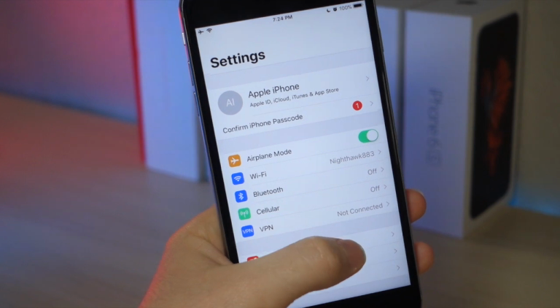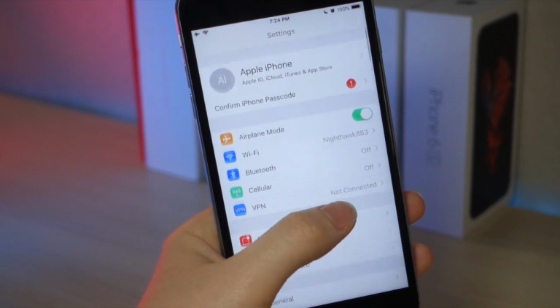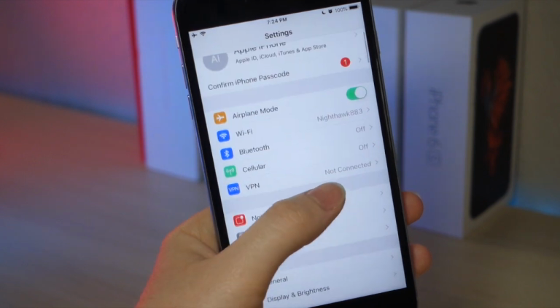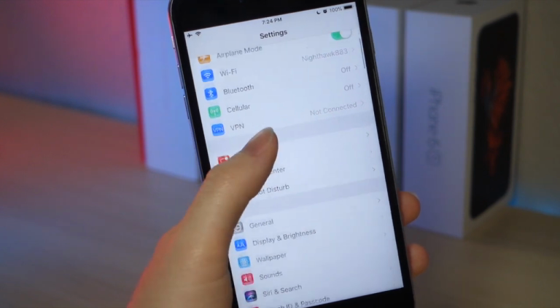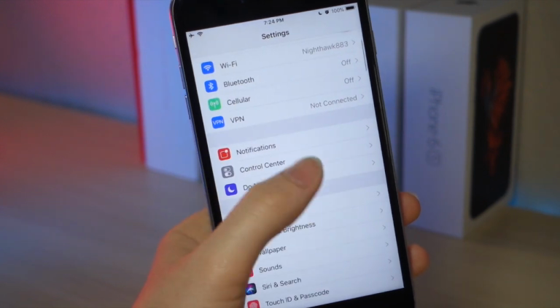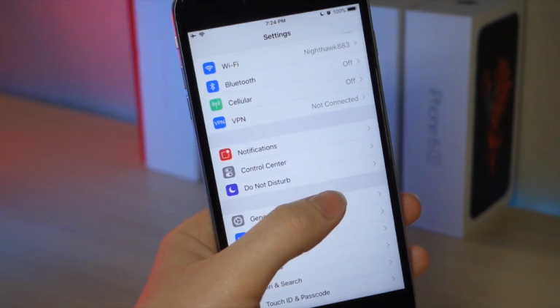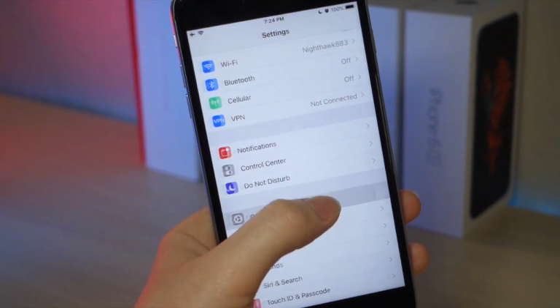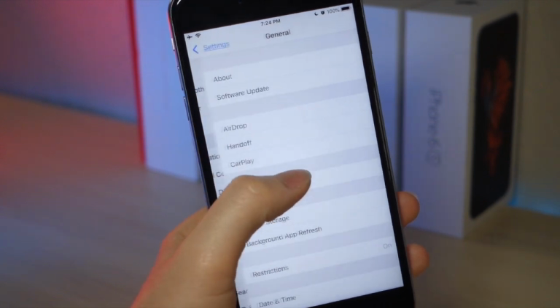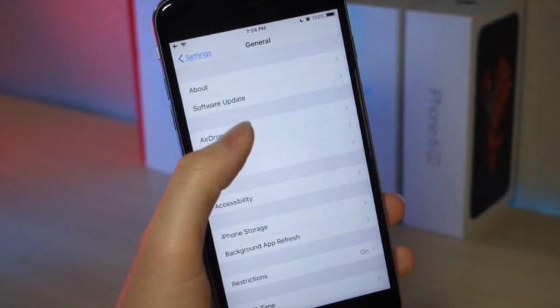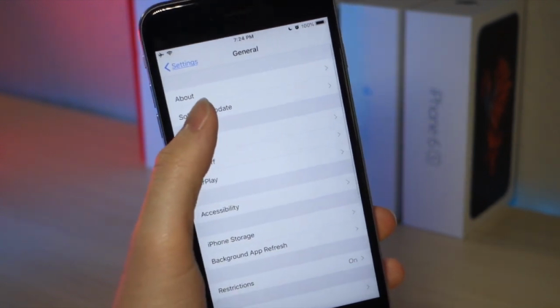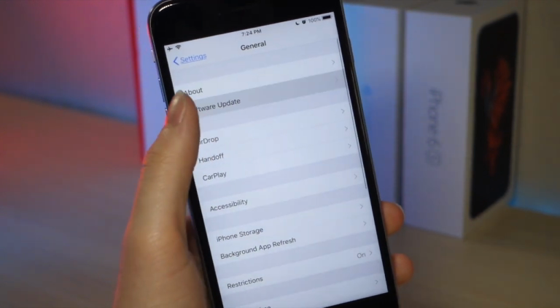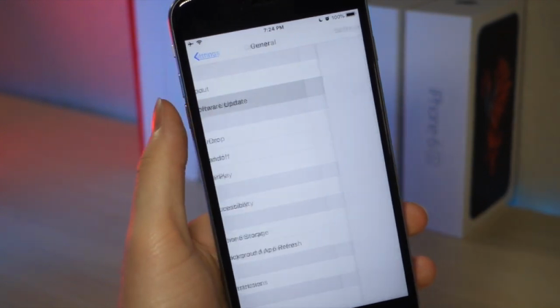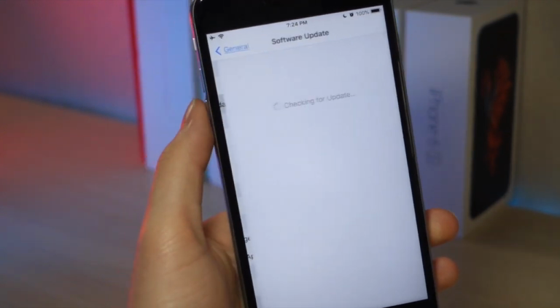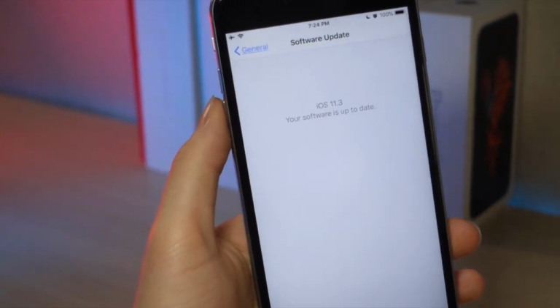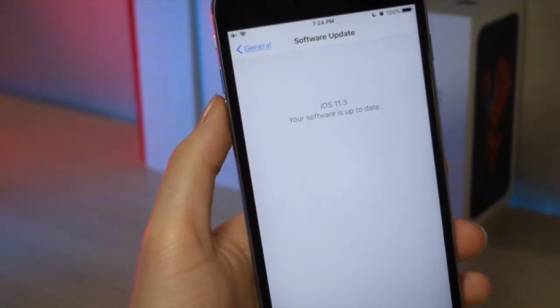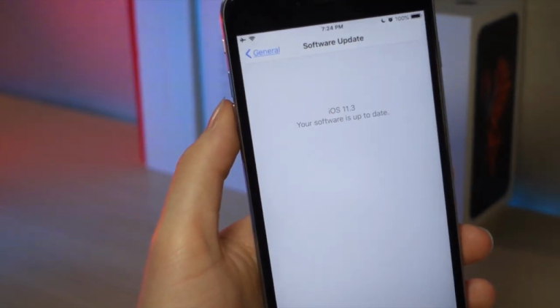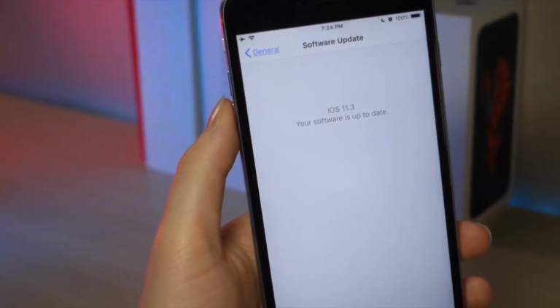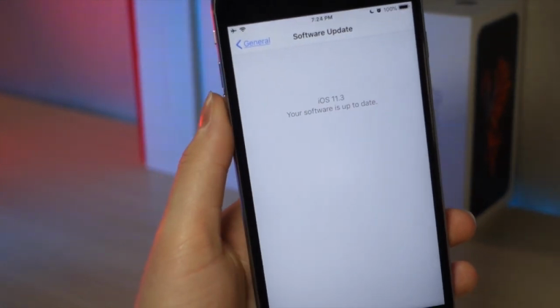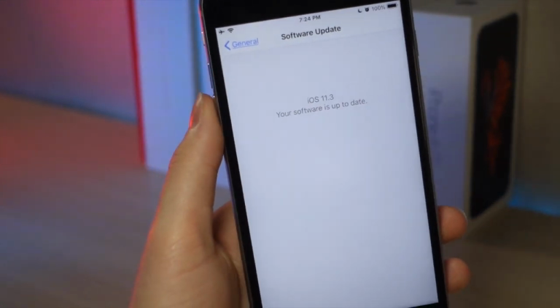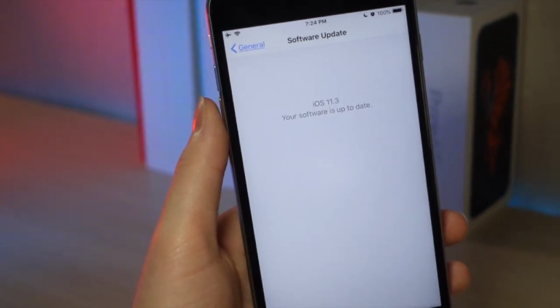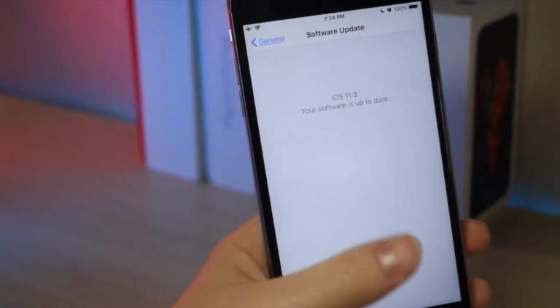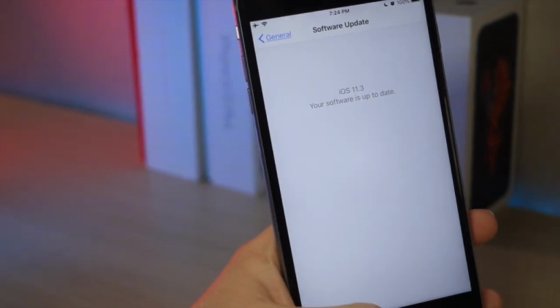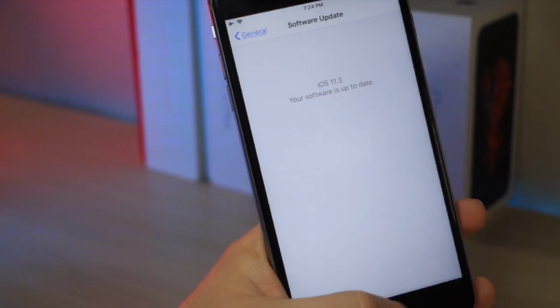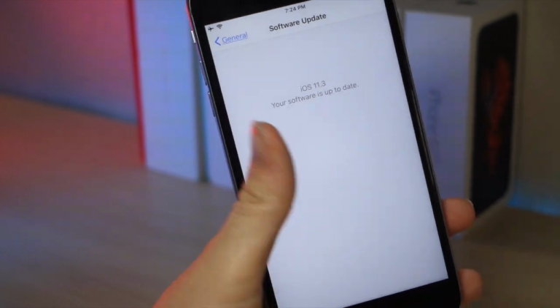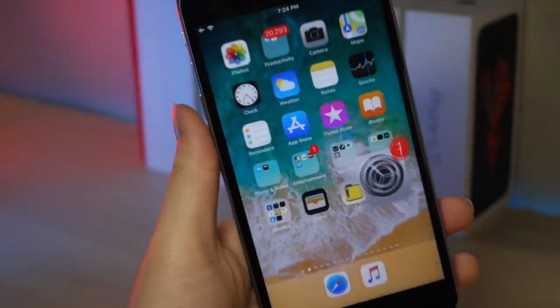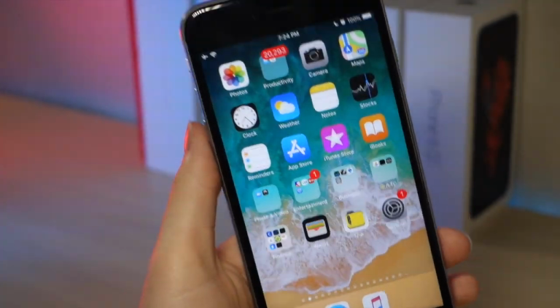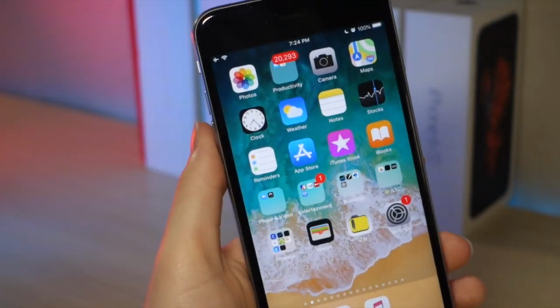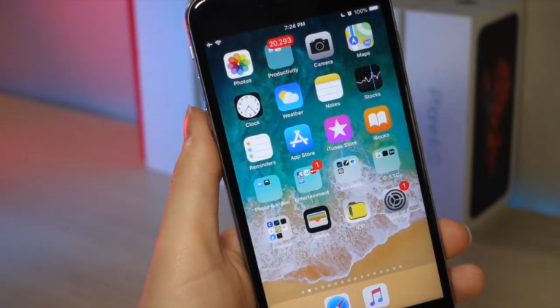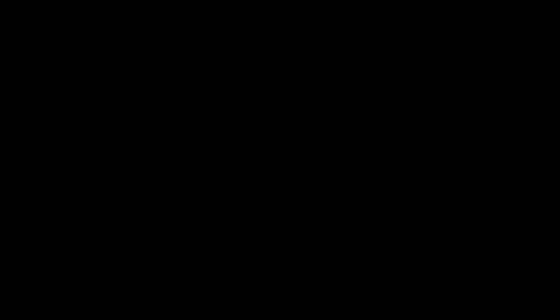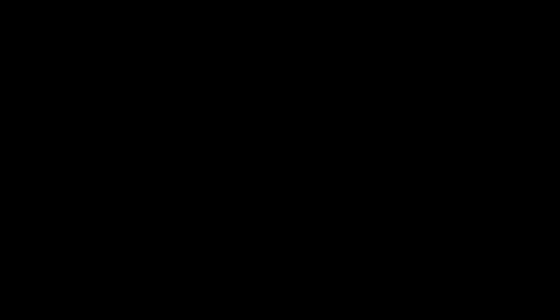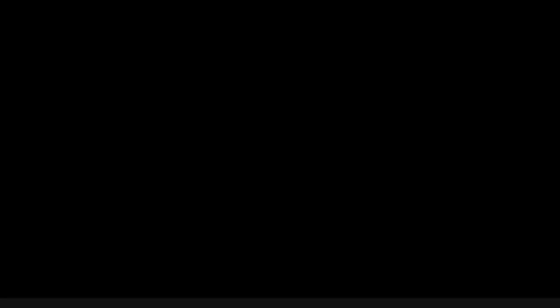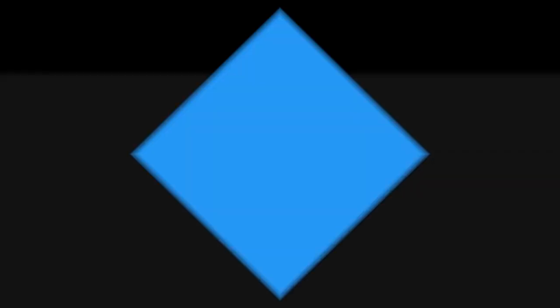What's up everyone, this is Lots of Talks Tech, and iOS 11.3 beta 5 was just released today. Today I'm going to be showing you what's new in this update. Let's get started.